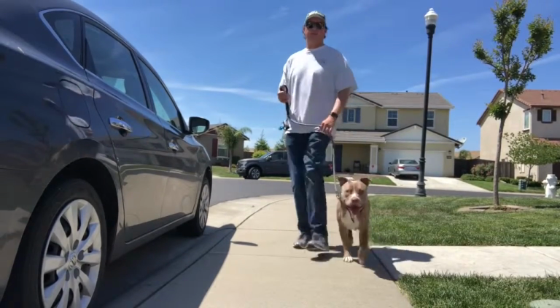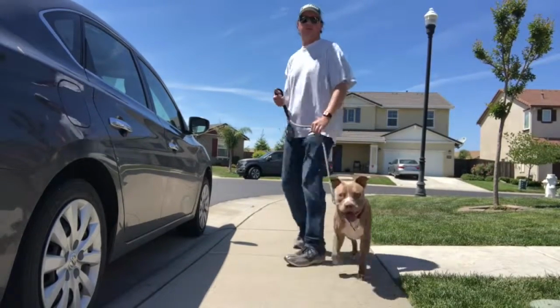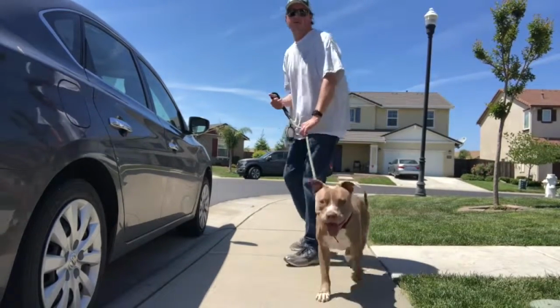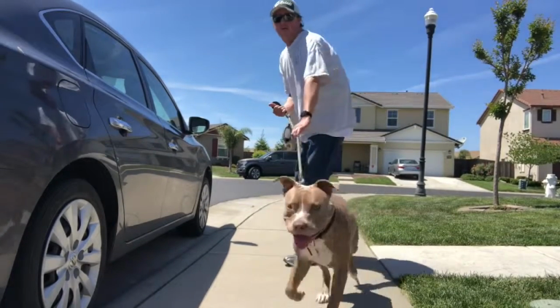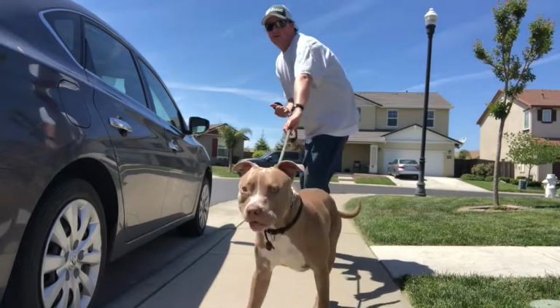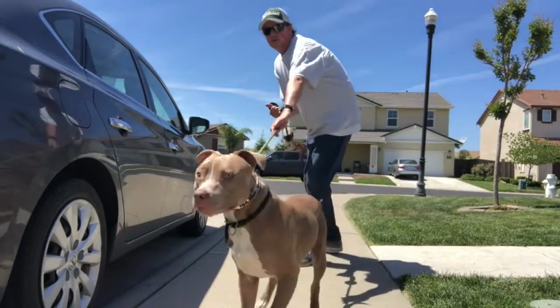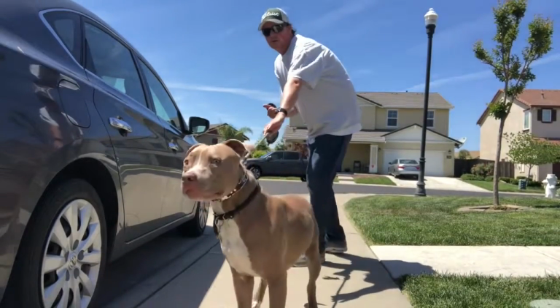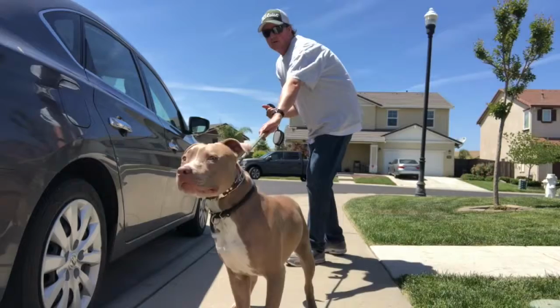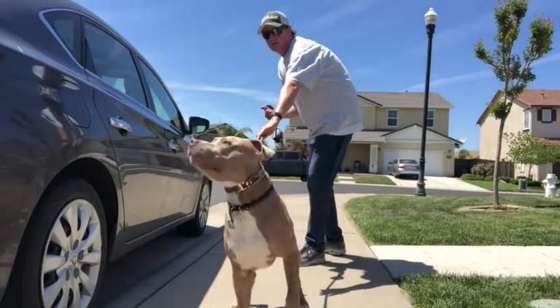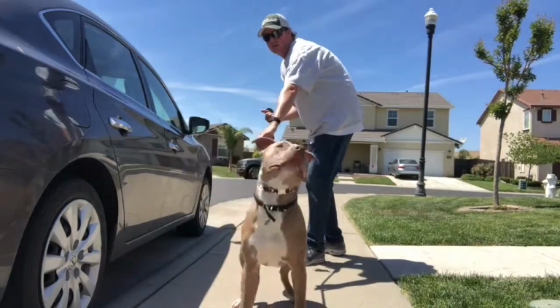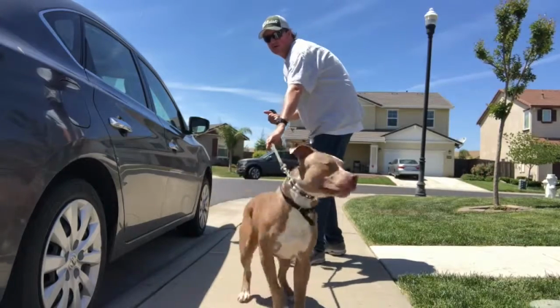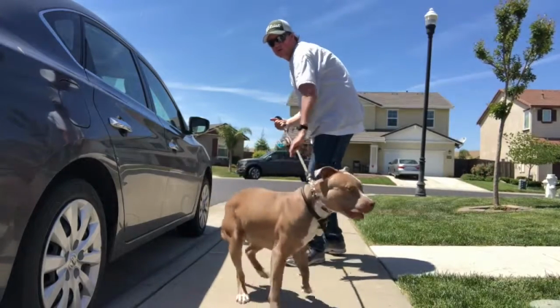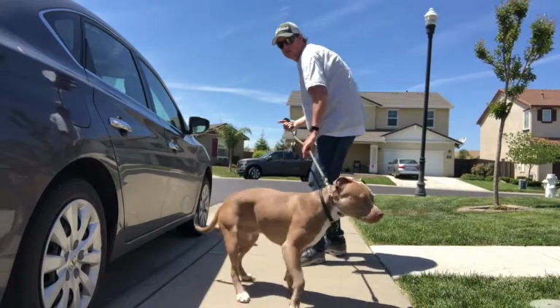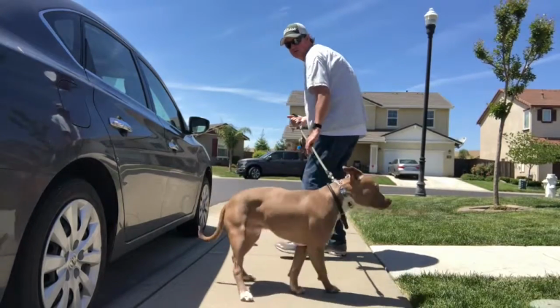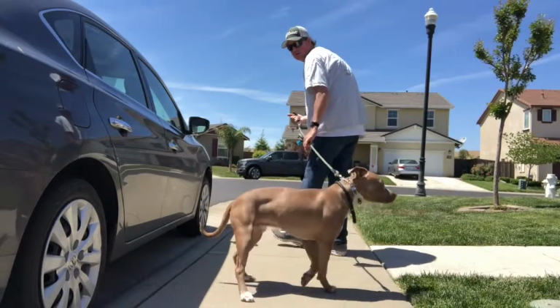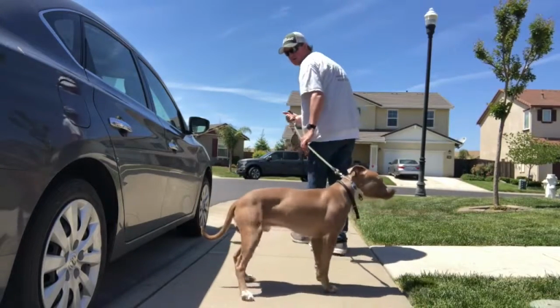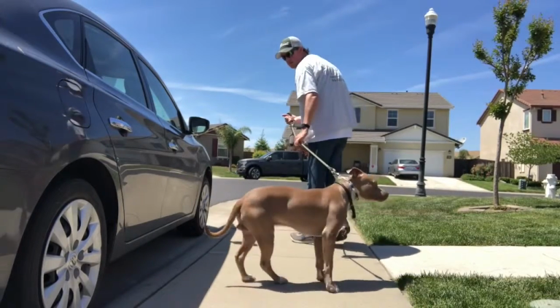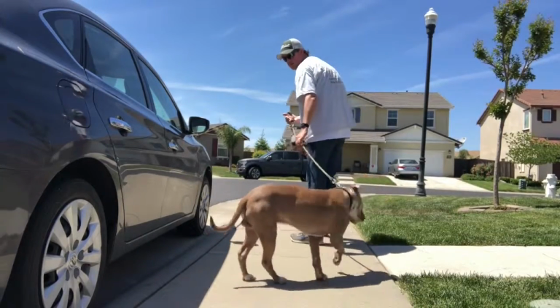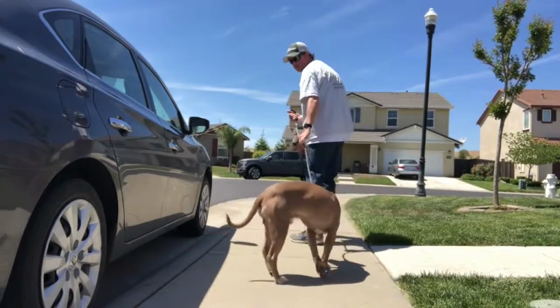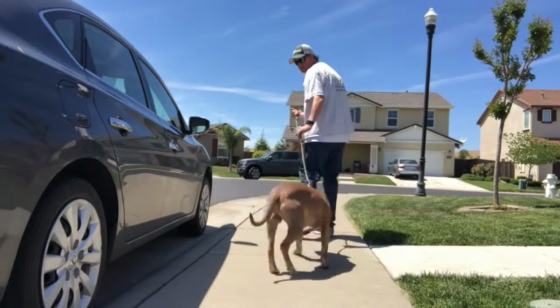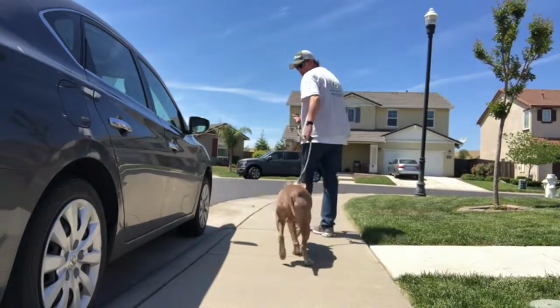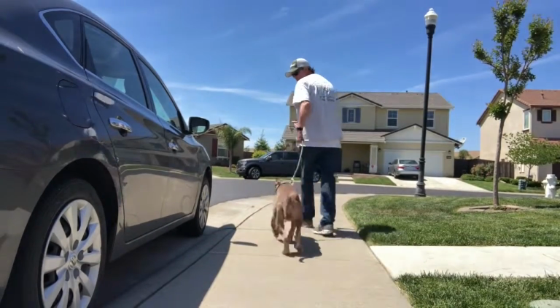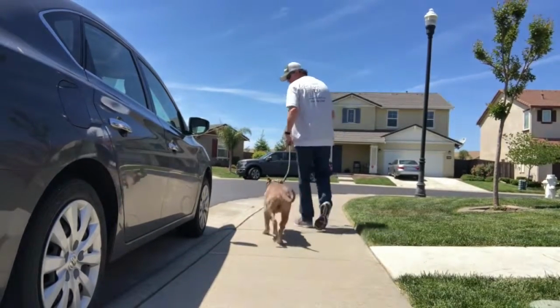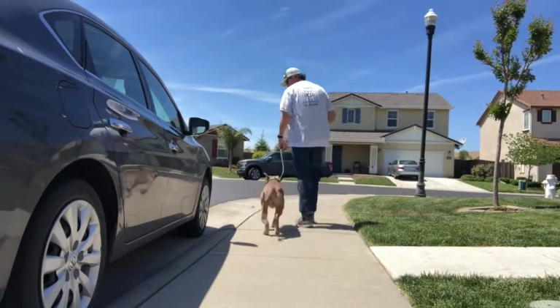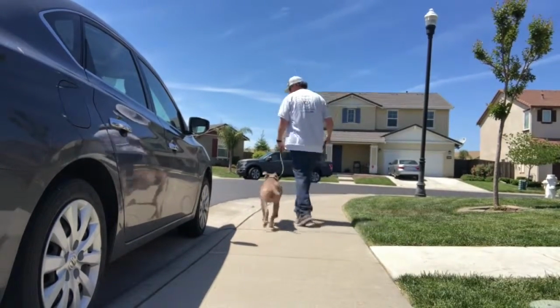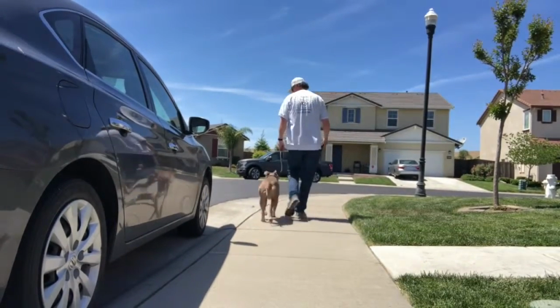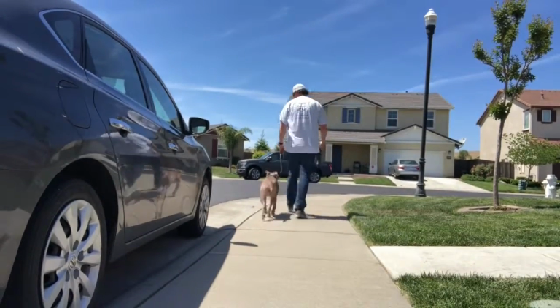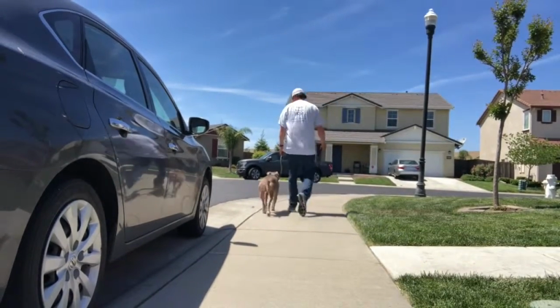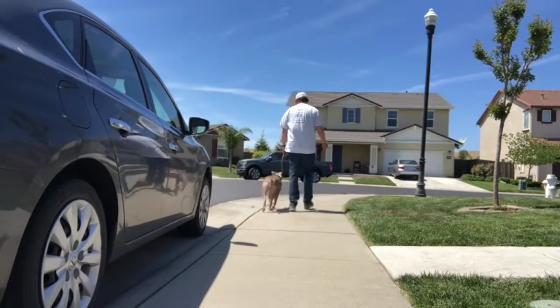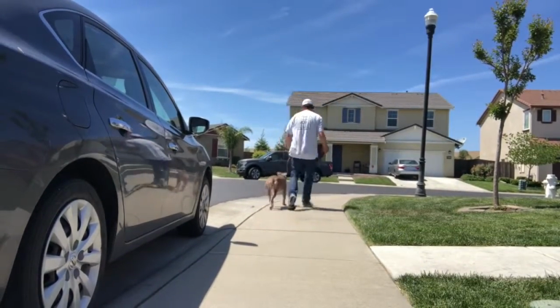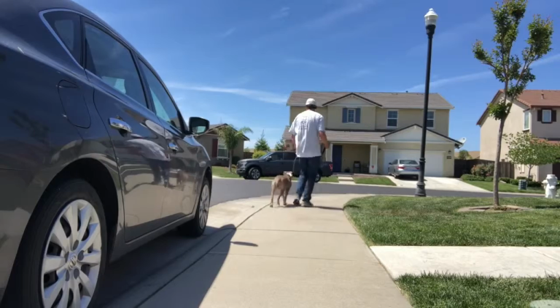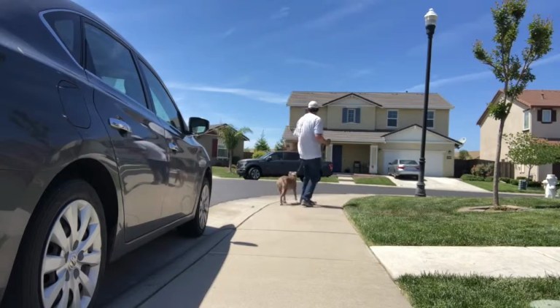He still wants to go out in front, and that's okay. This is all just part of the beginning processes with the new prong collar.